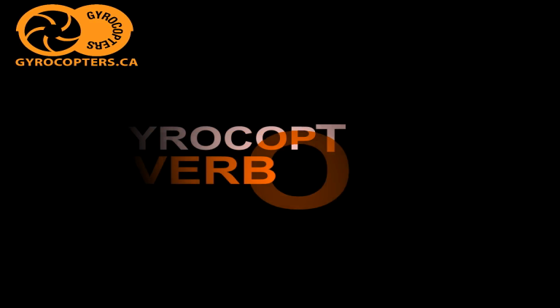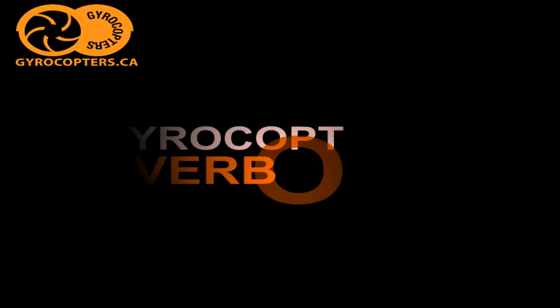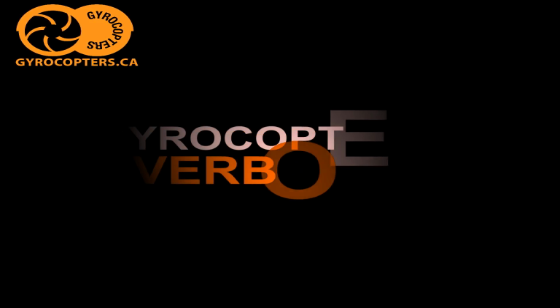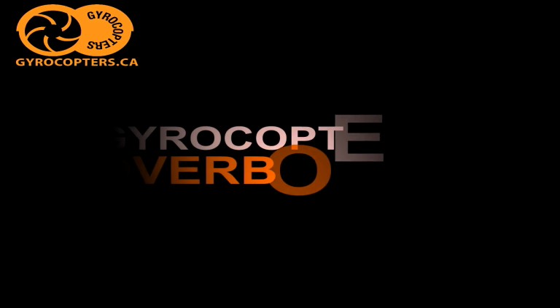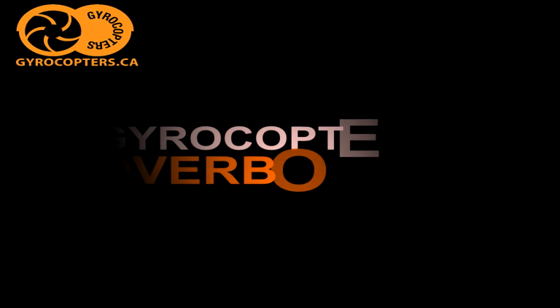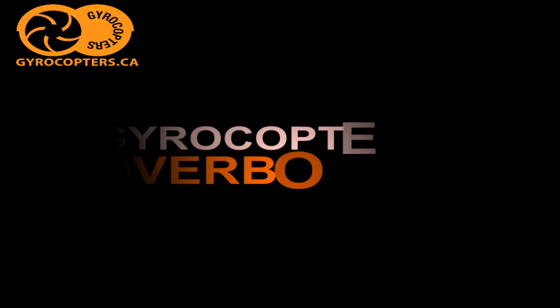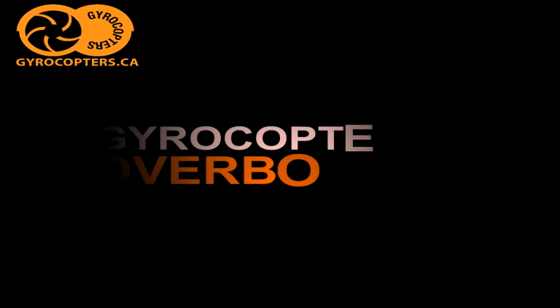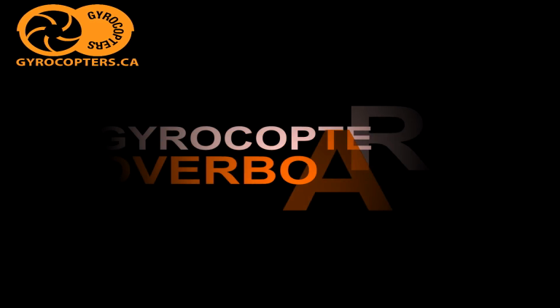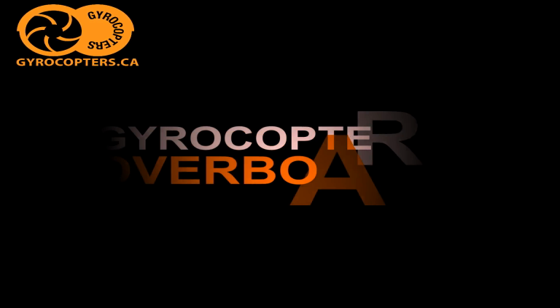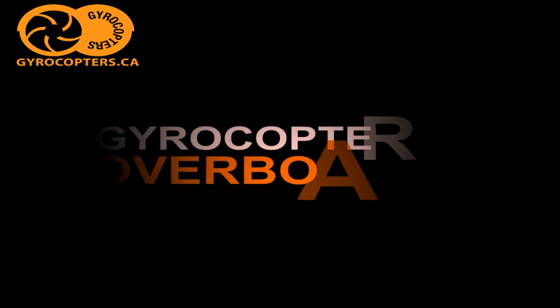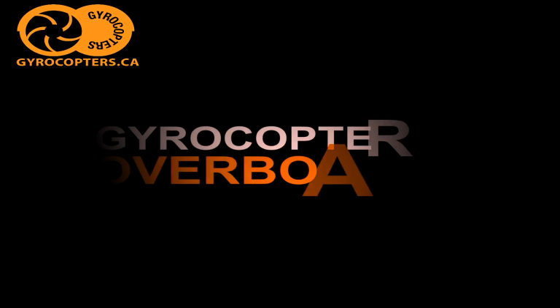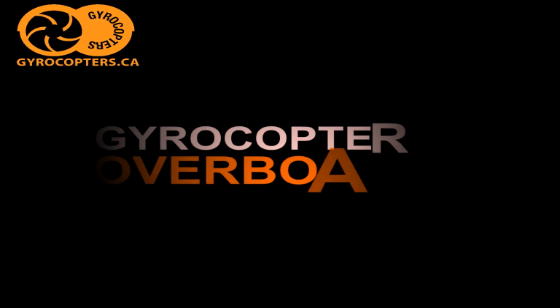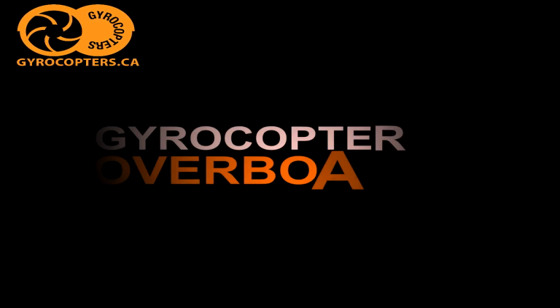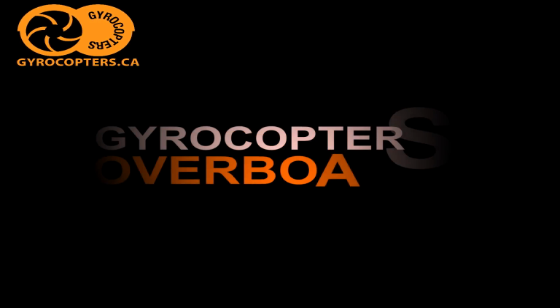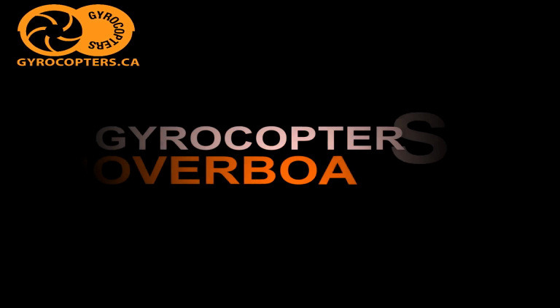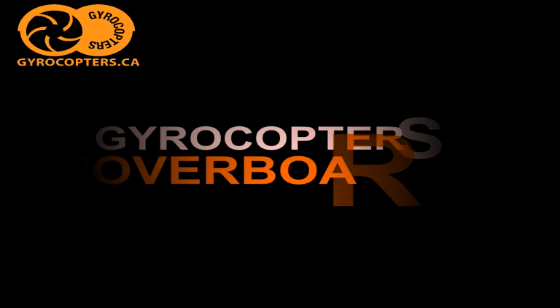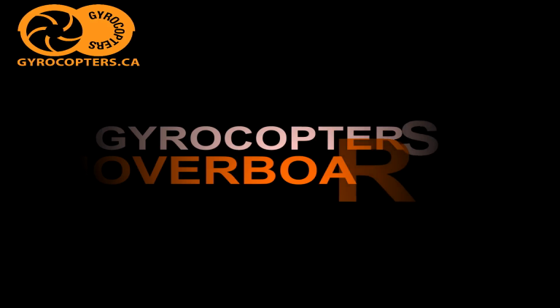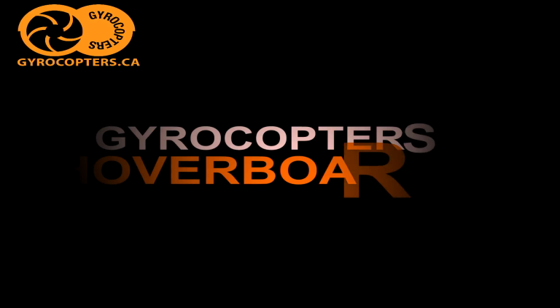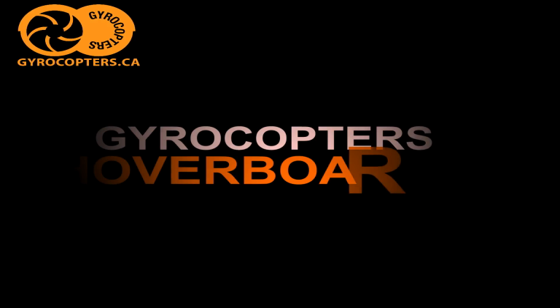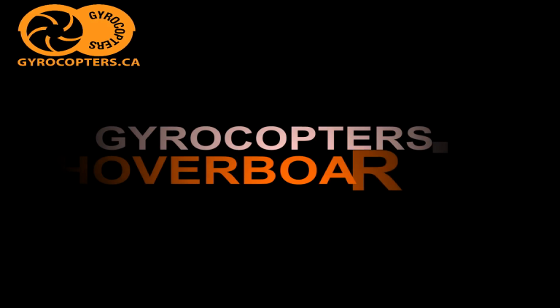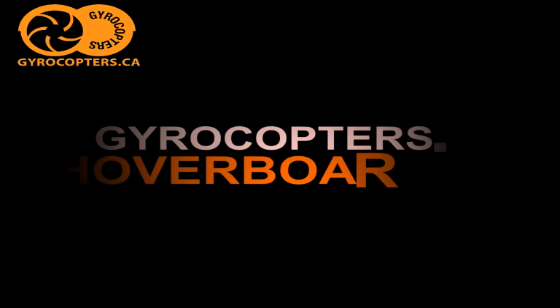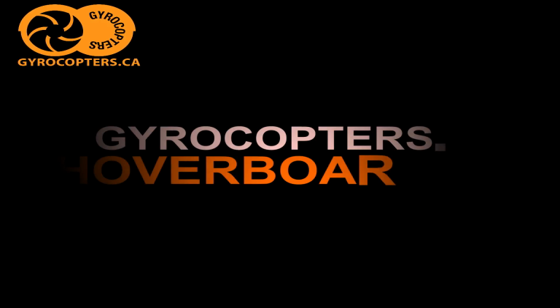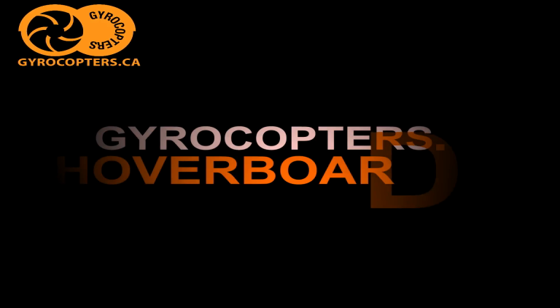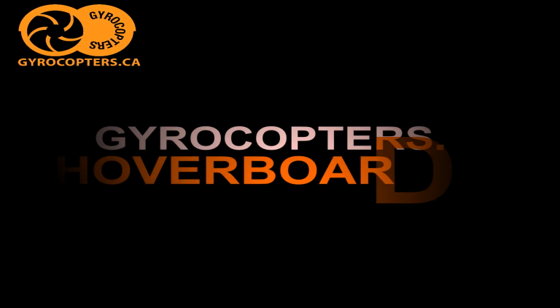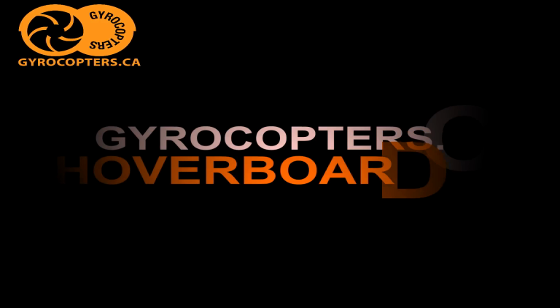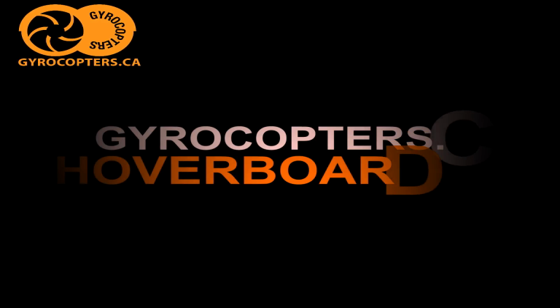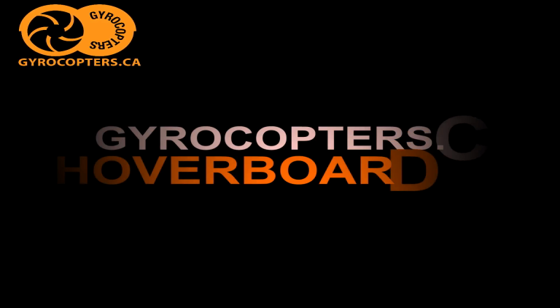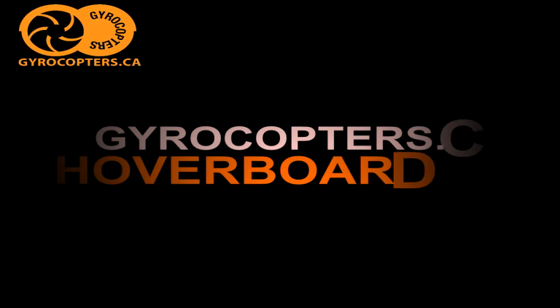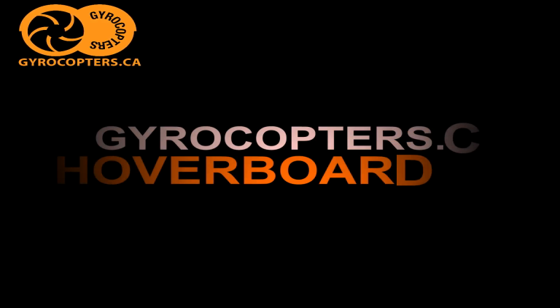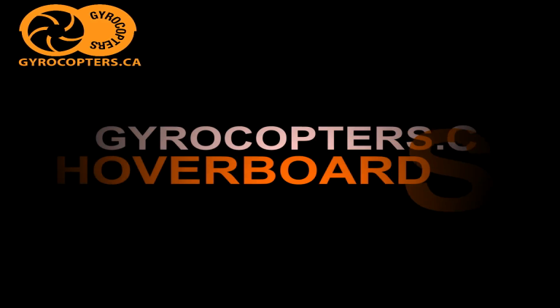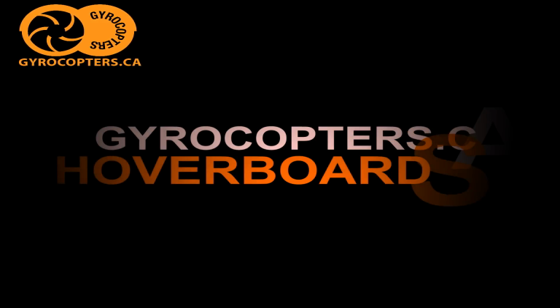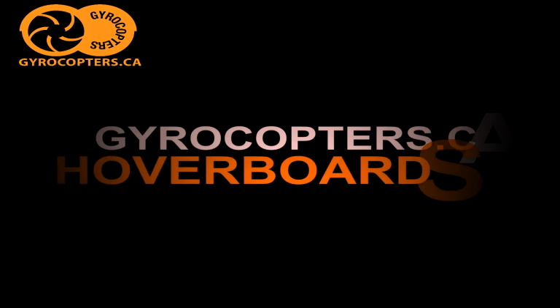Hi, this is Alex from Vaccaro Lifestyle and today I'm going to teach you how to put together your hoverboard.